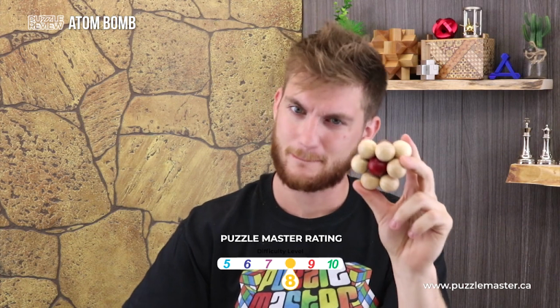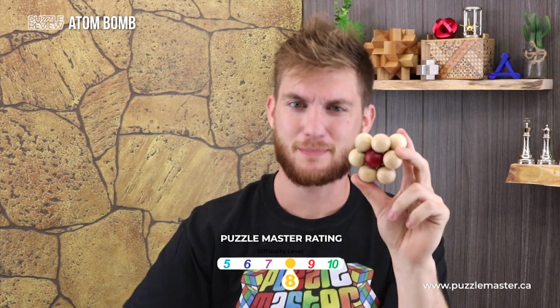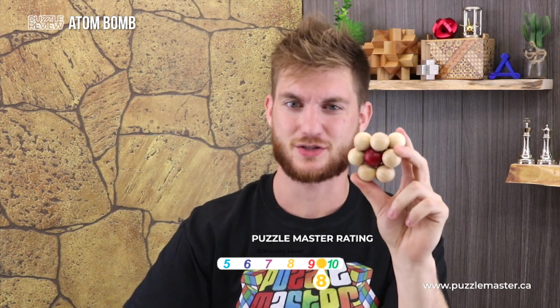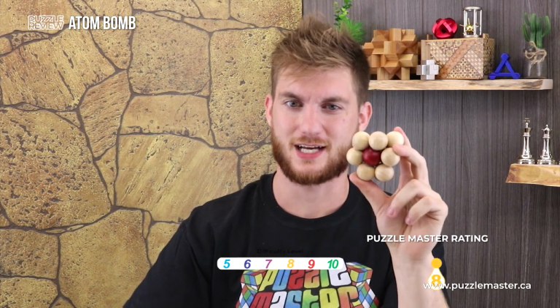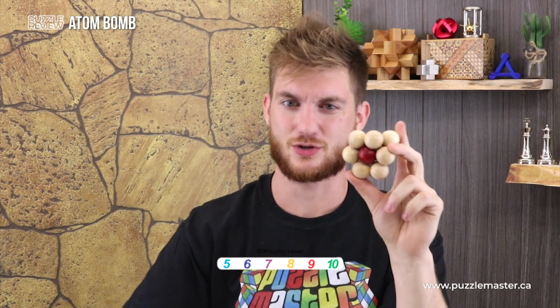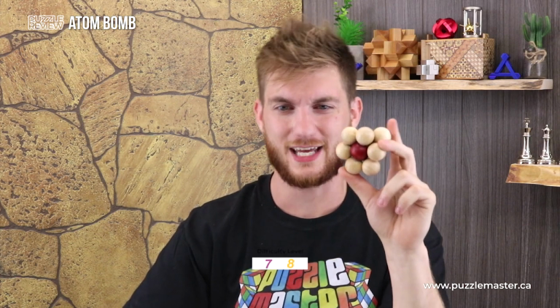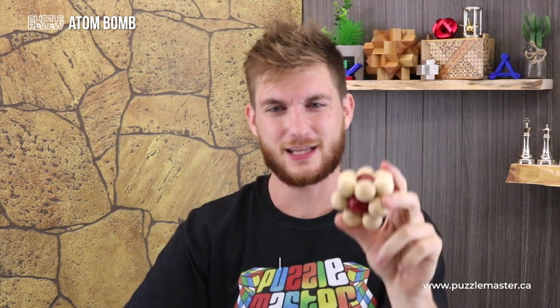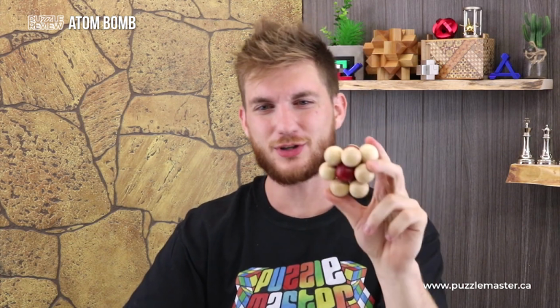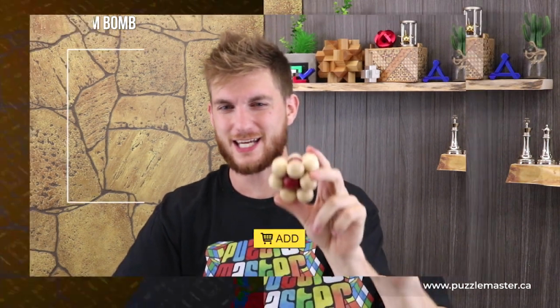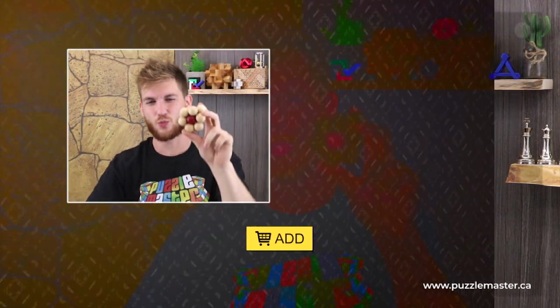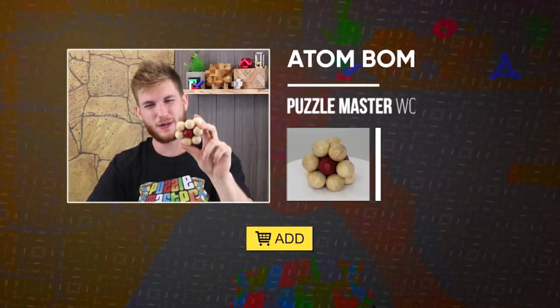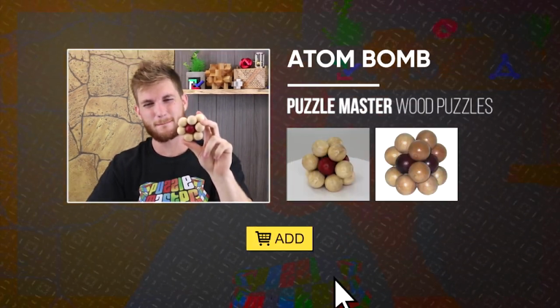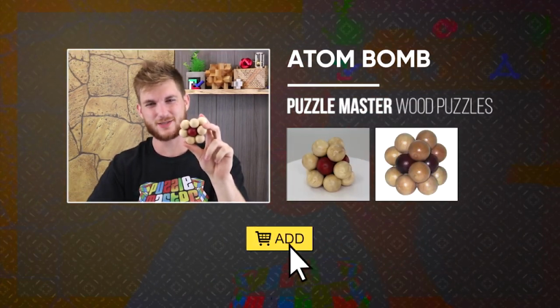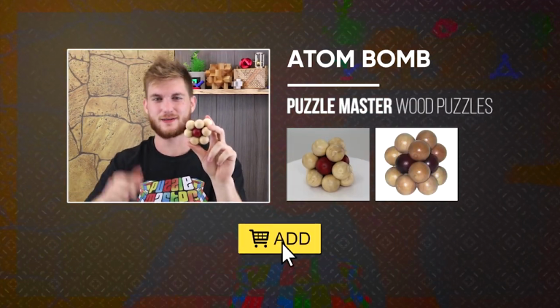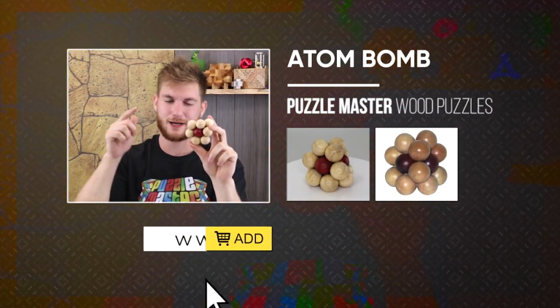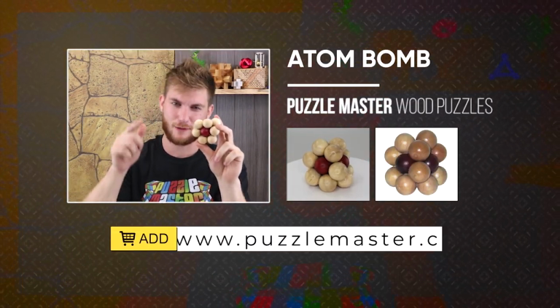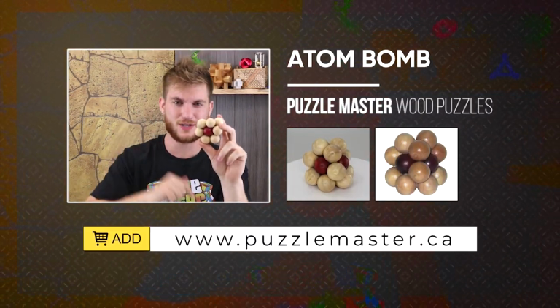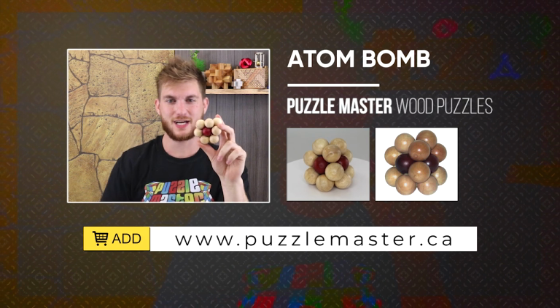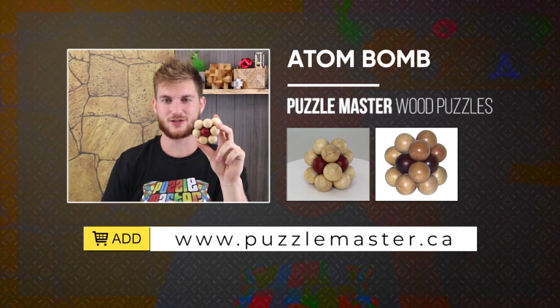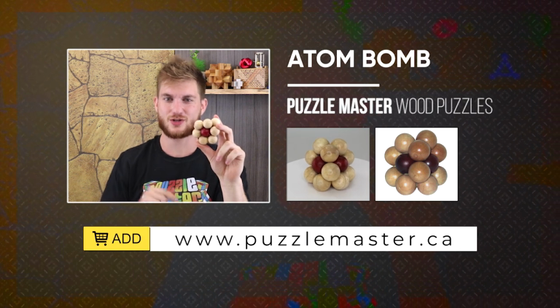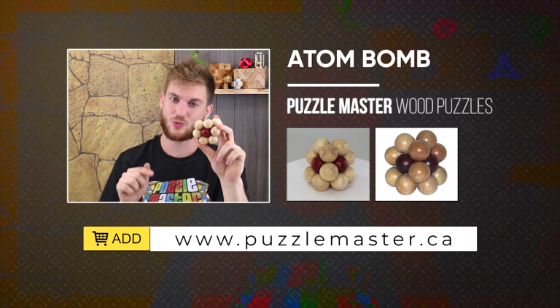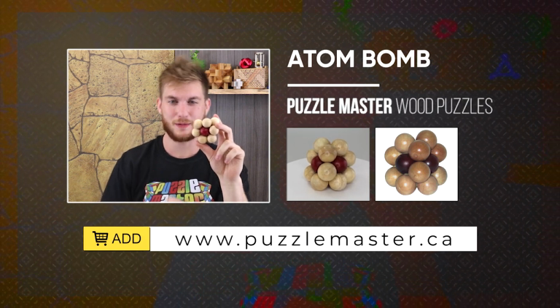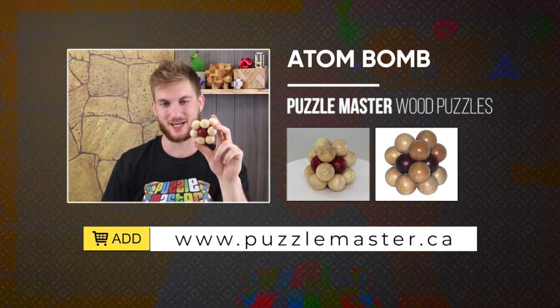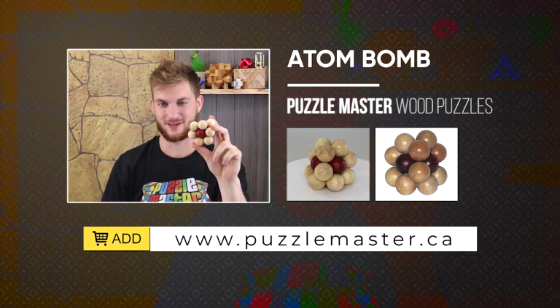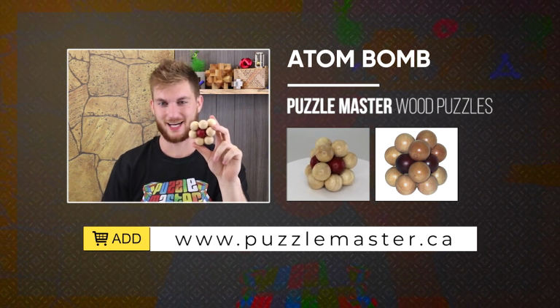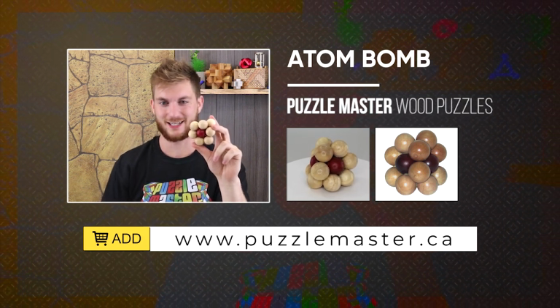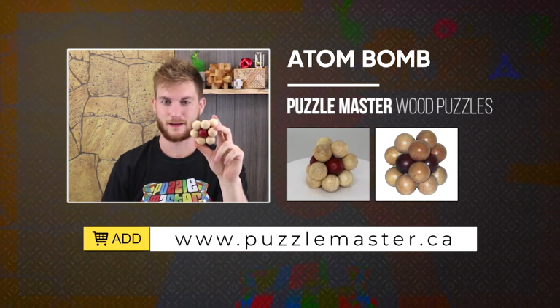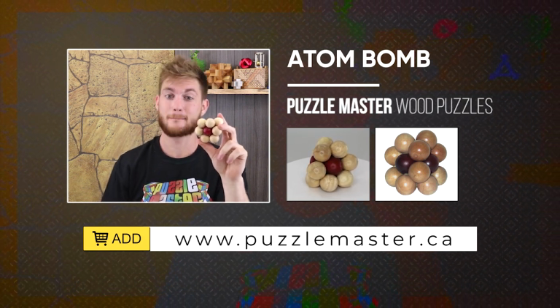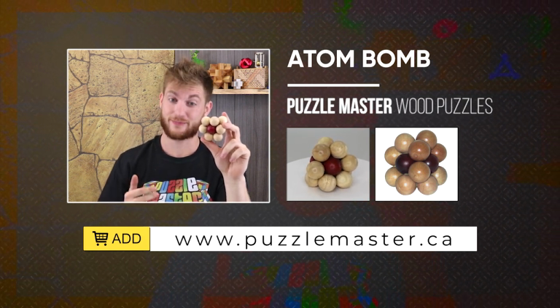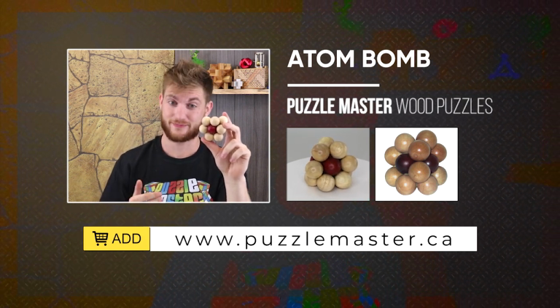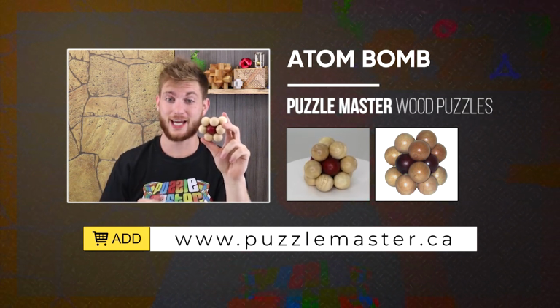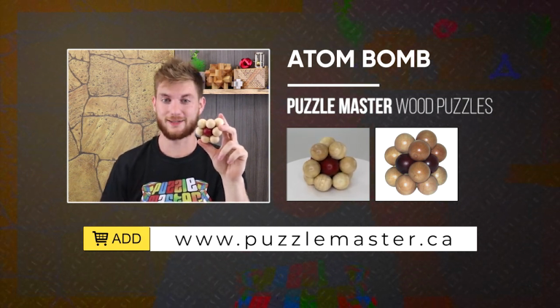By Puzzle Master — a level eight wooden puzzle from Puzzle Master's wooden puzzle line. Get it!